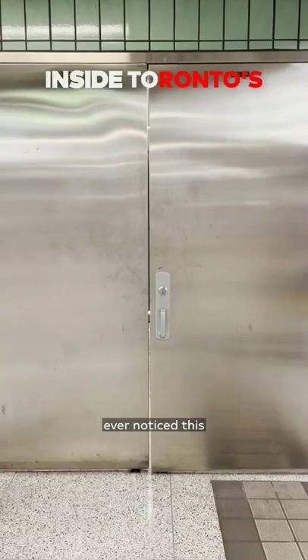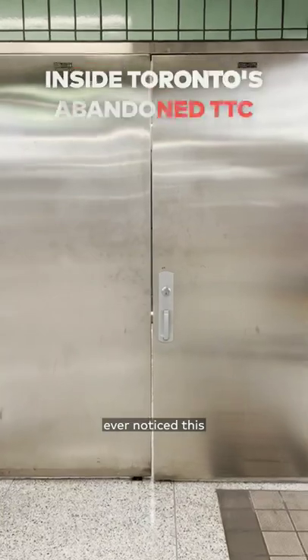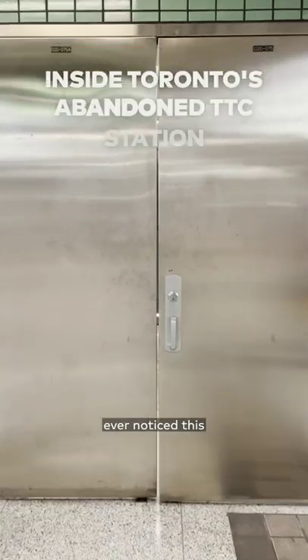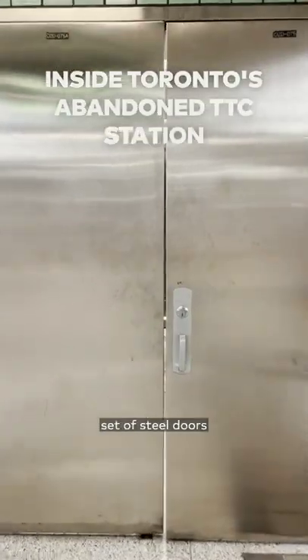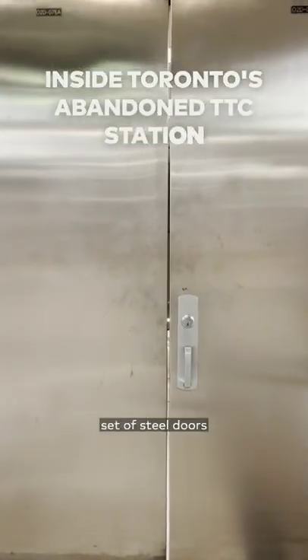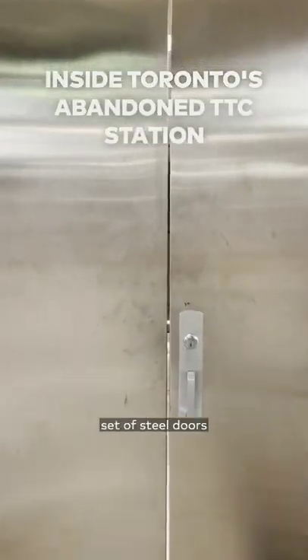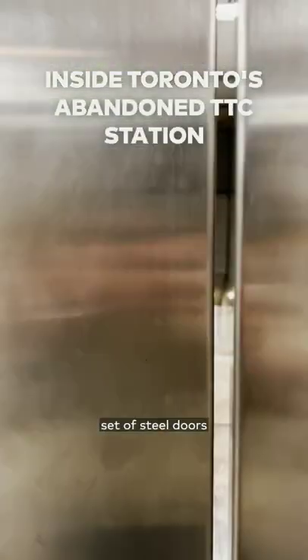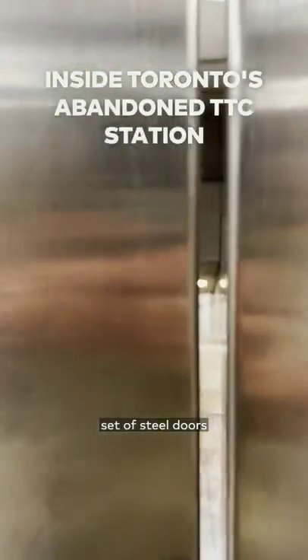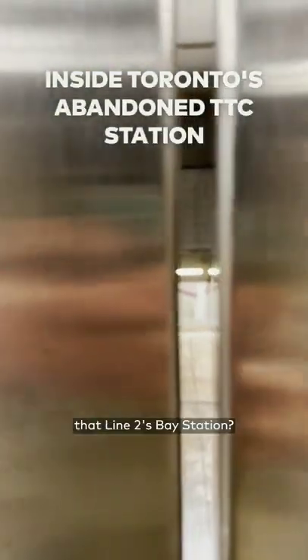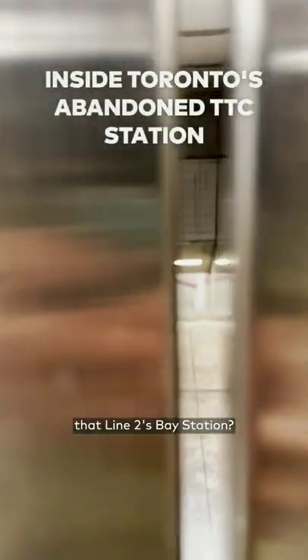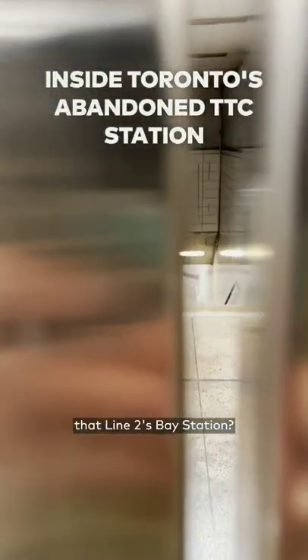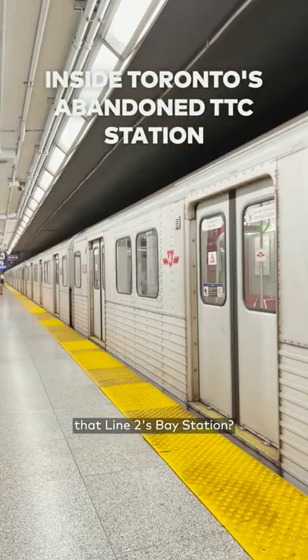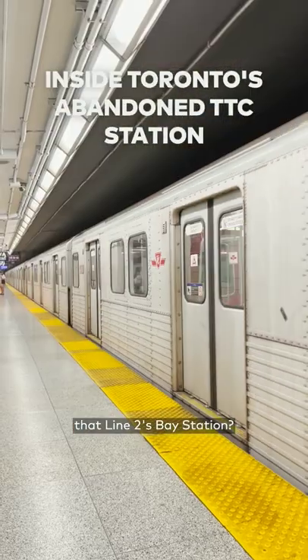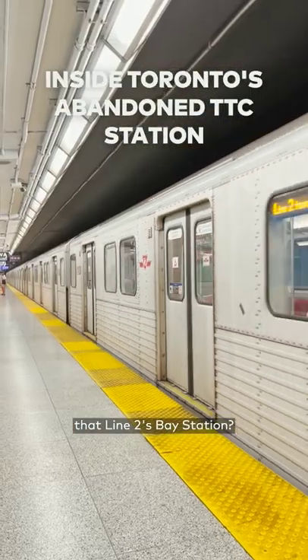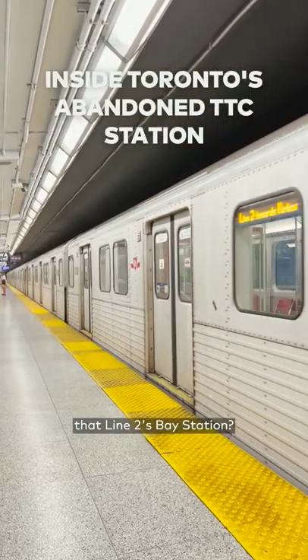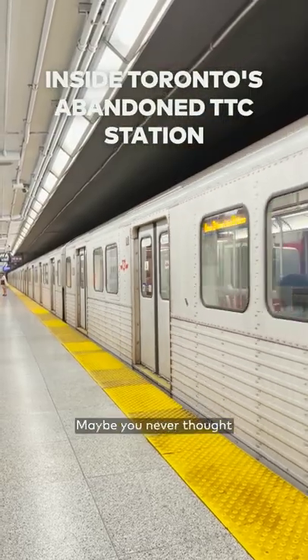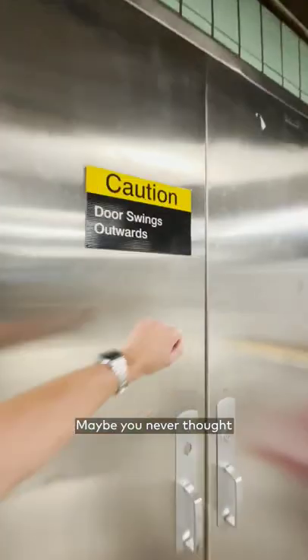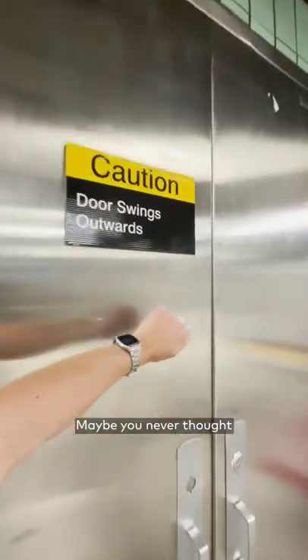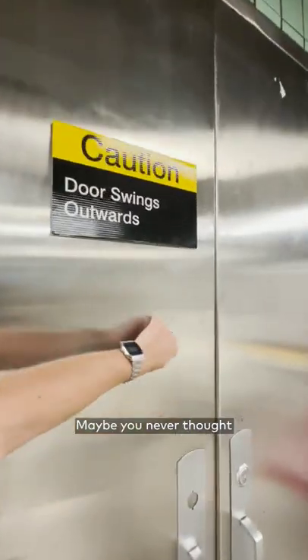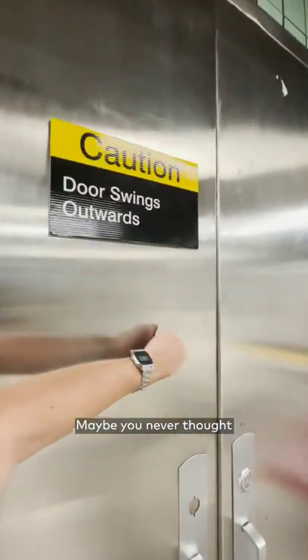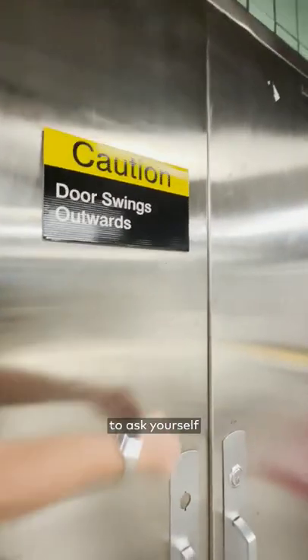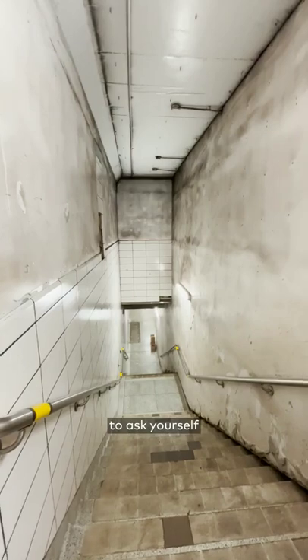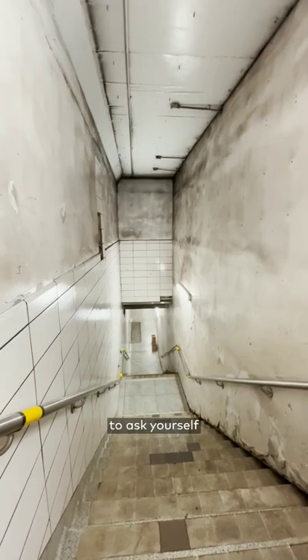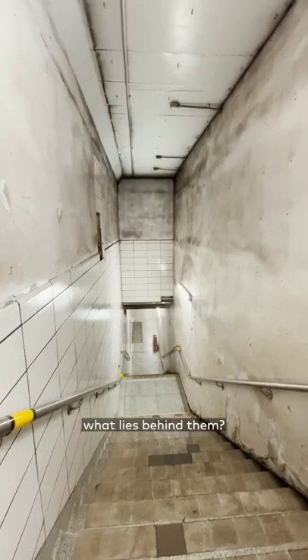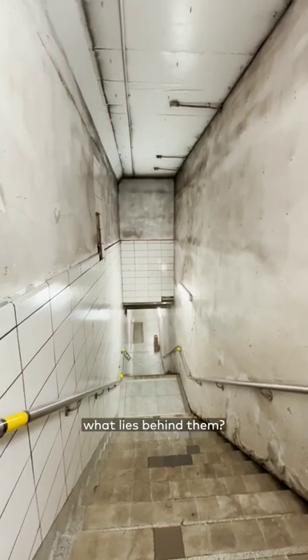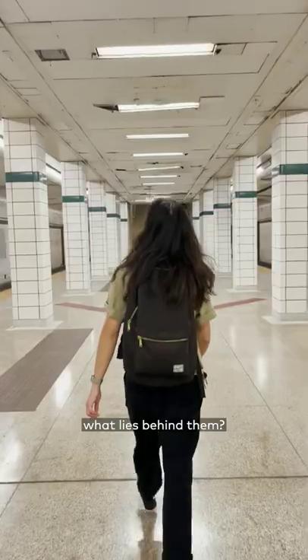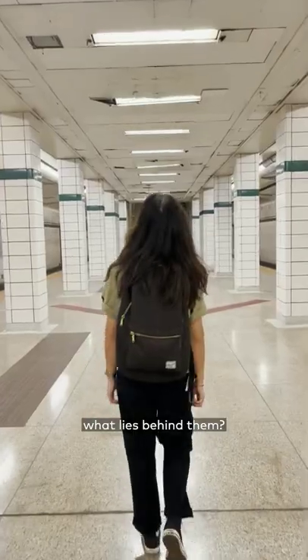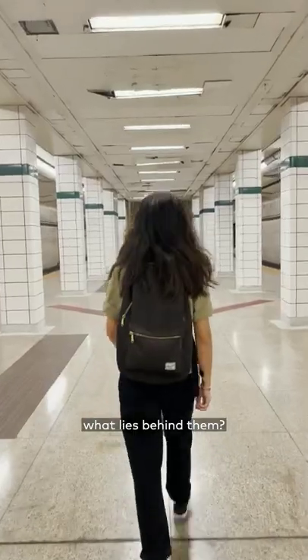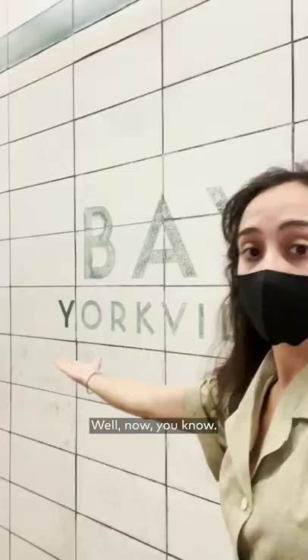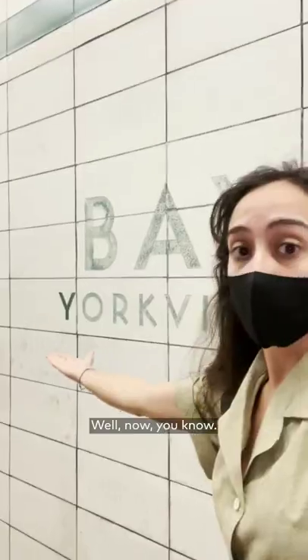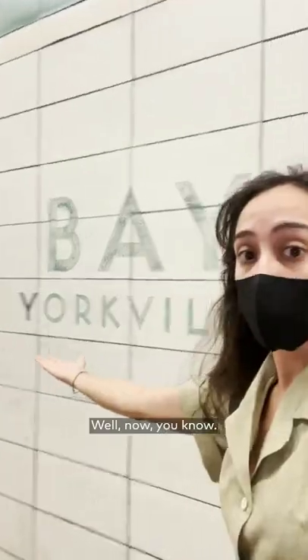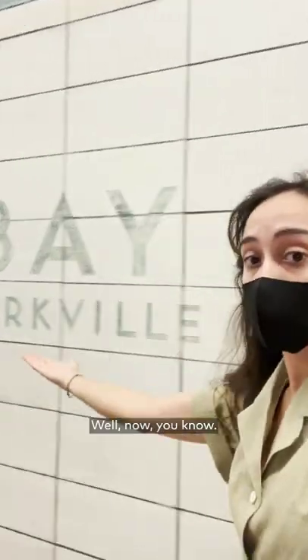Have you ever noticed this set of steel doors at Line 2's base station? Maybe you'd never thought to ask yourself what lies behind them. Well, now you know.